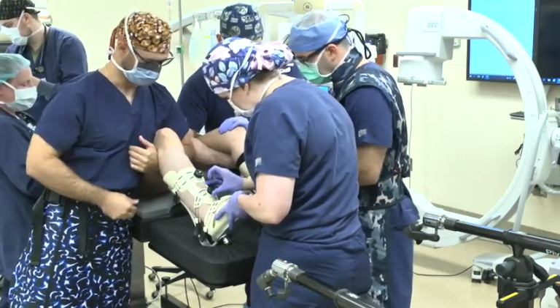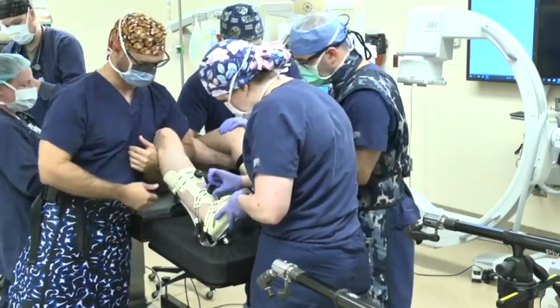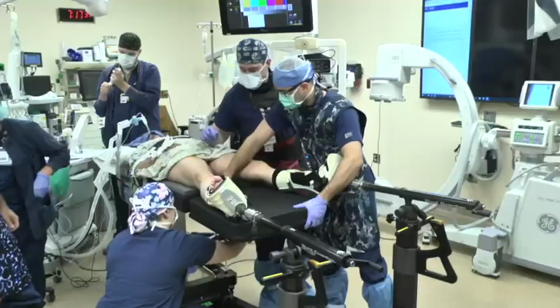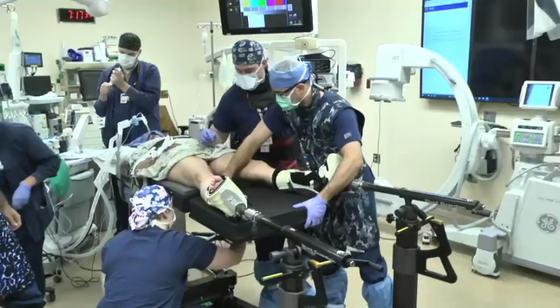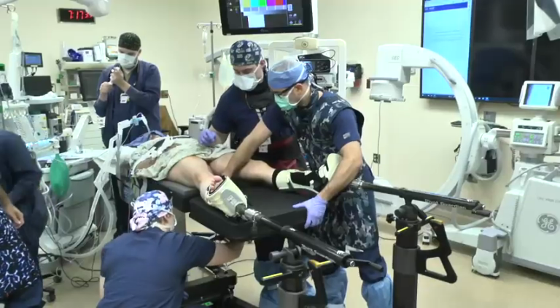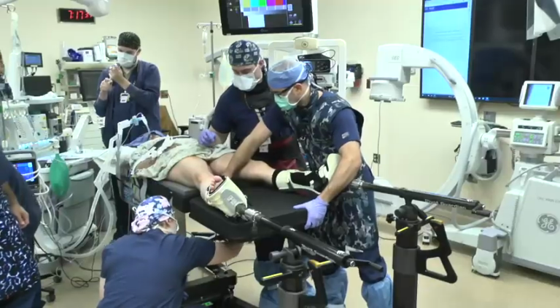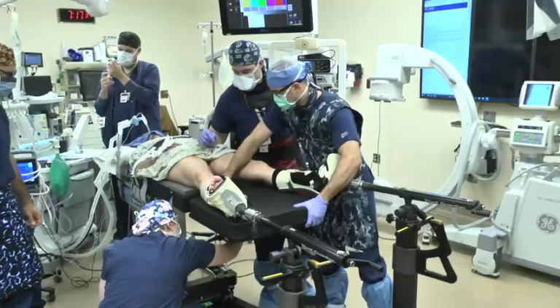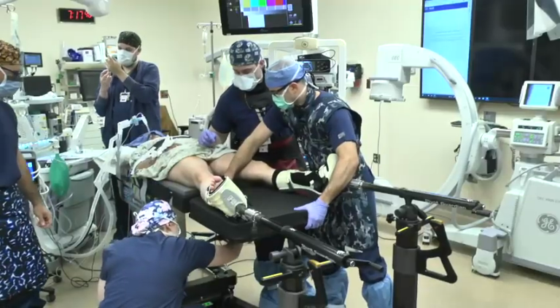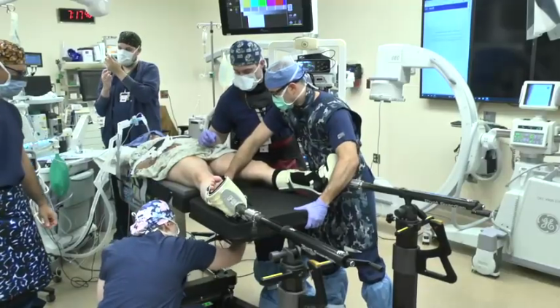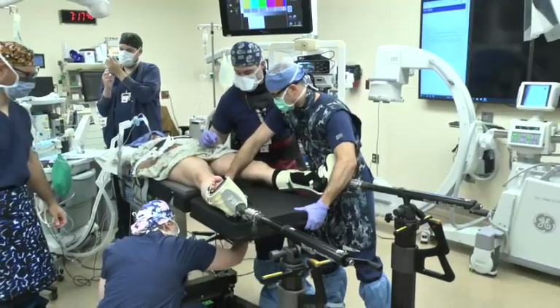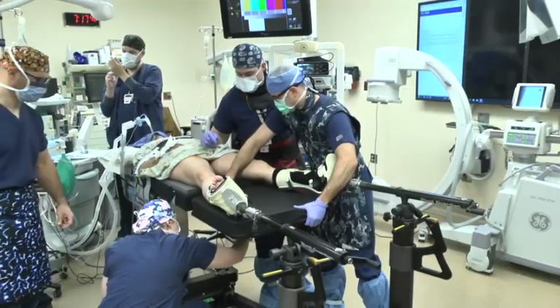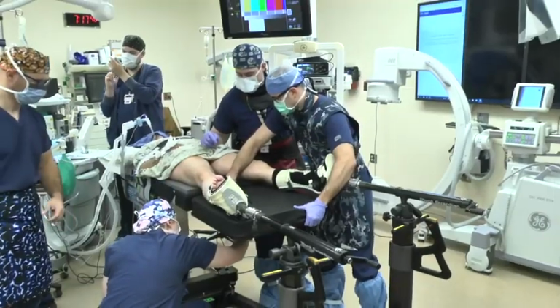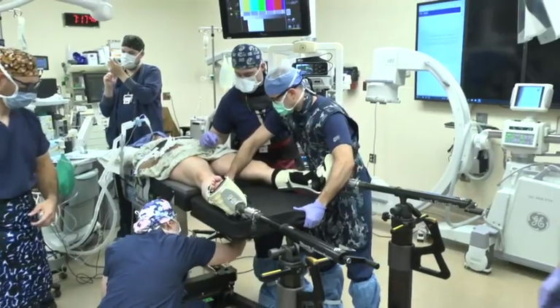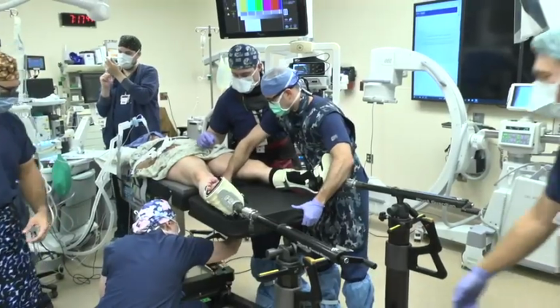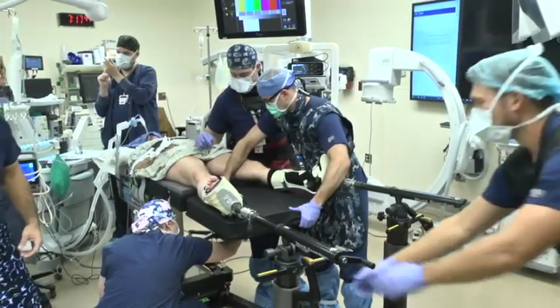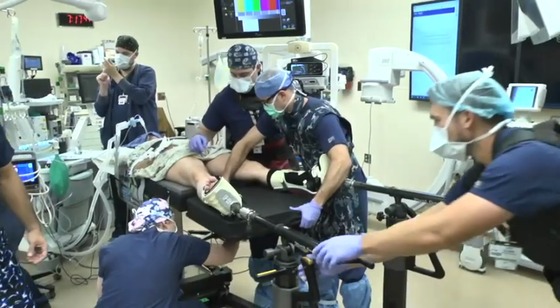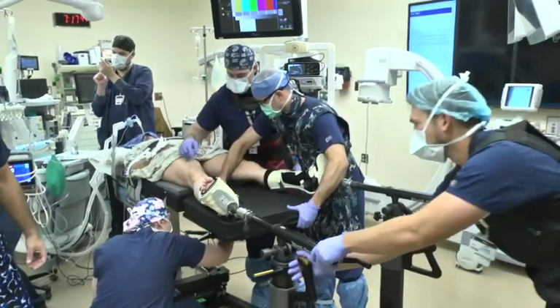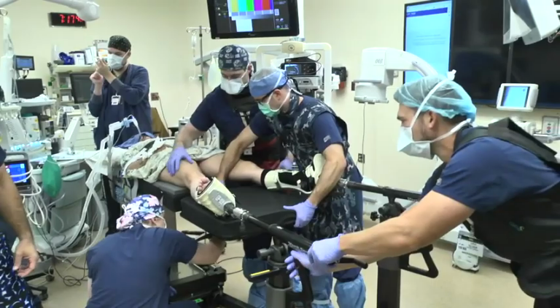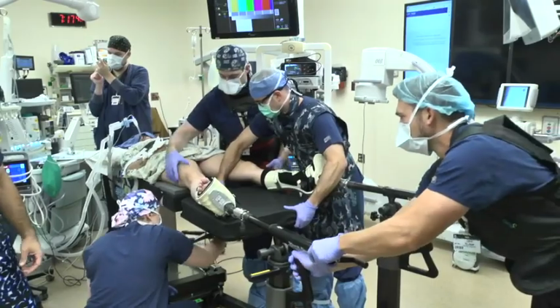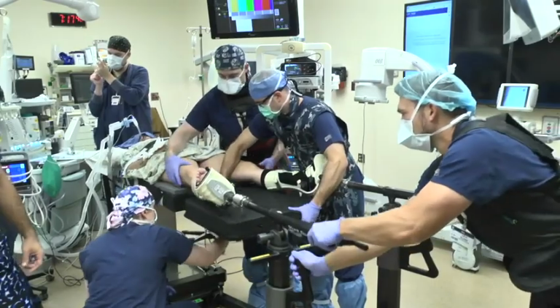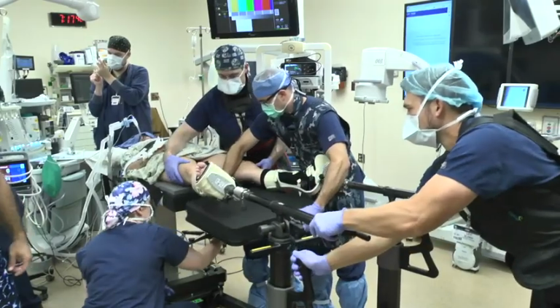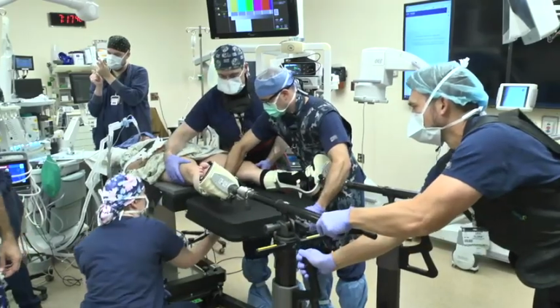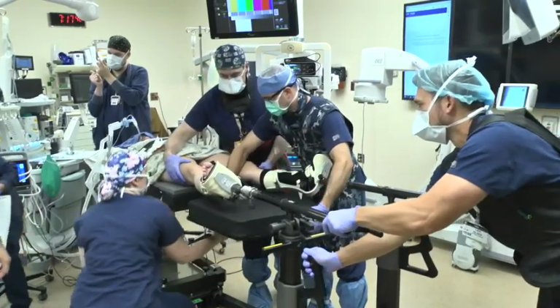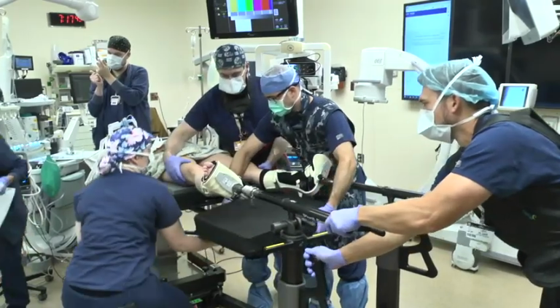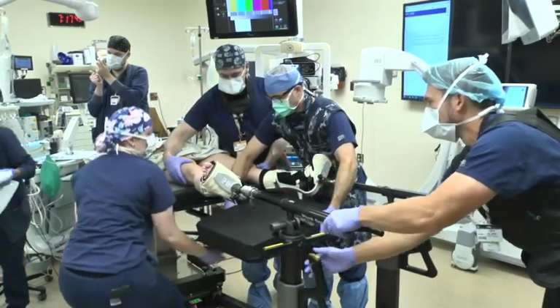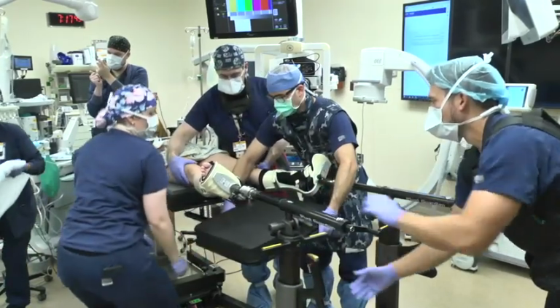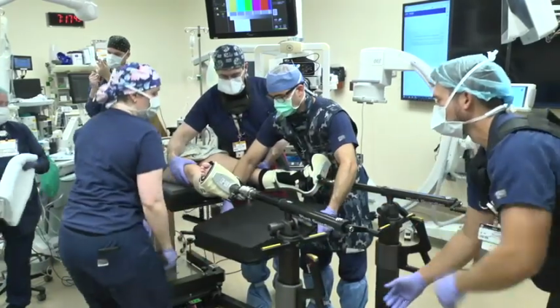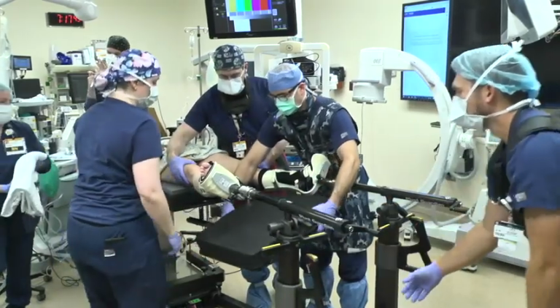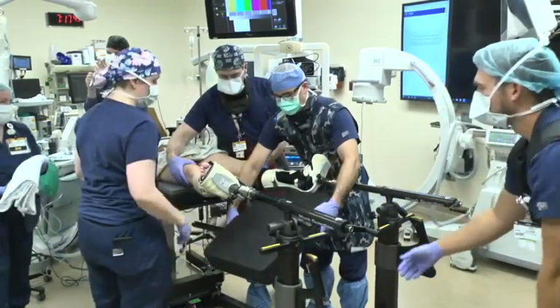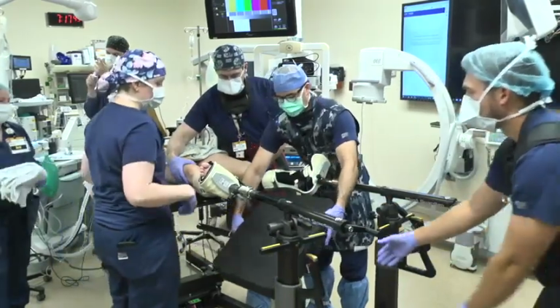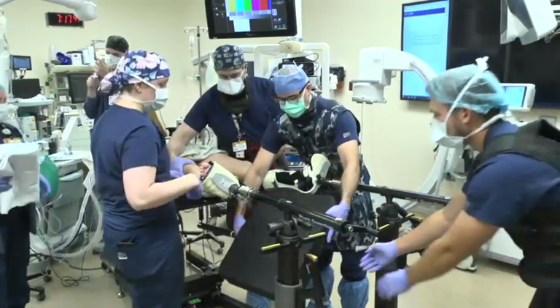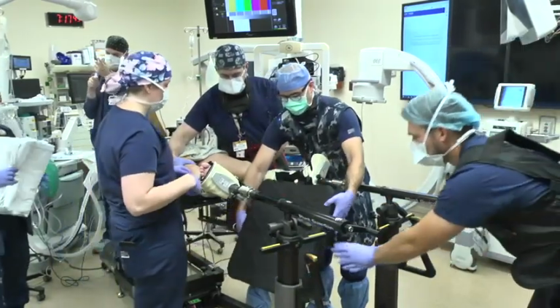The support table is removed from the bed and the boots placed within the traction arms until they click into place.